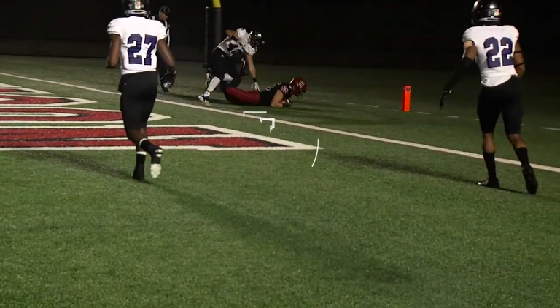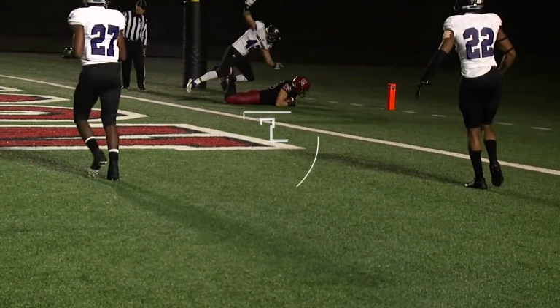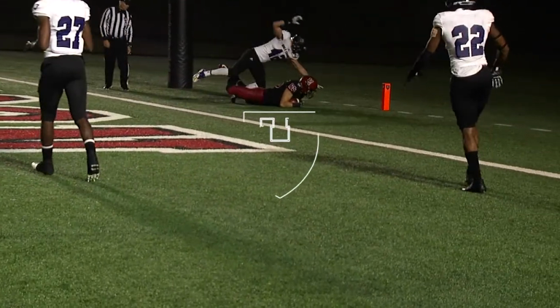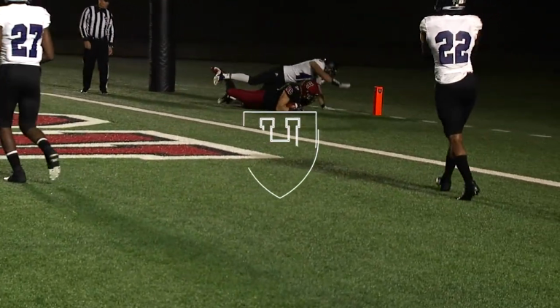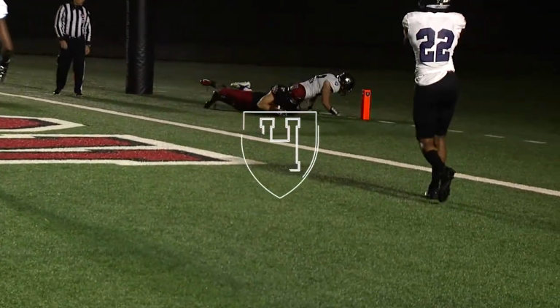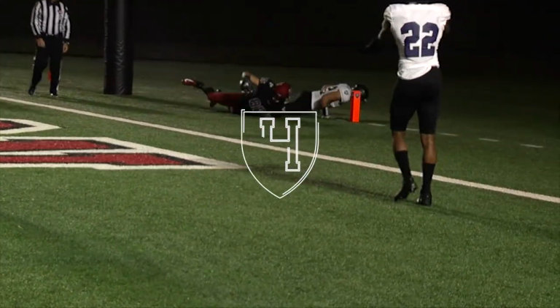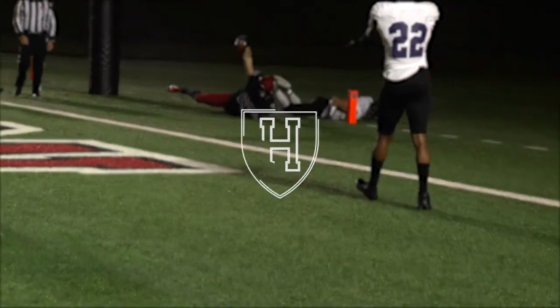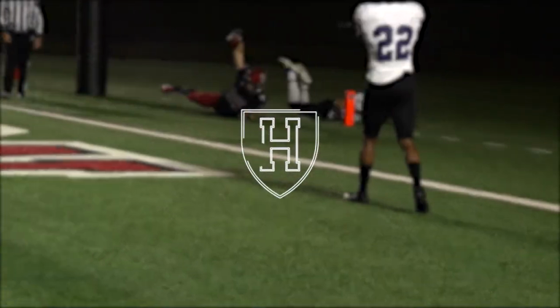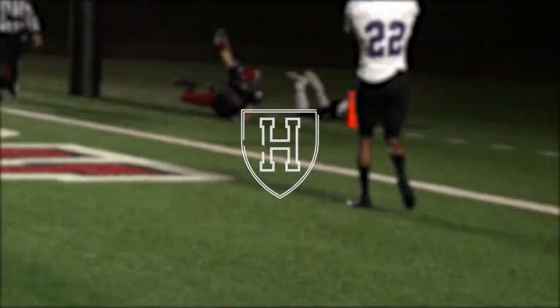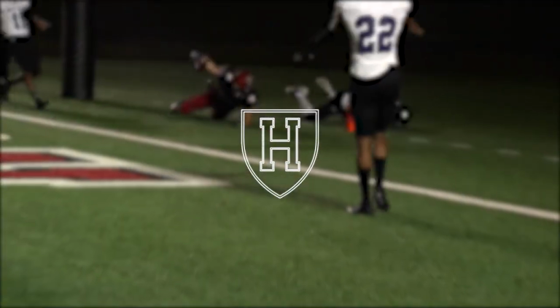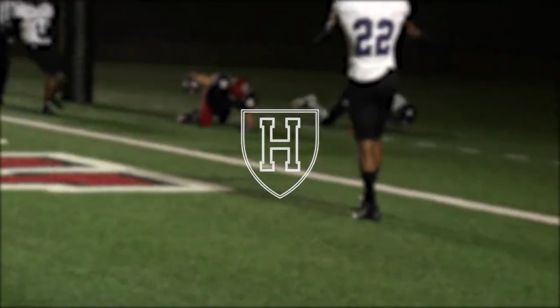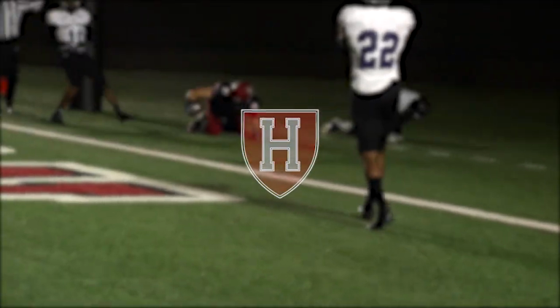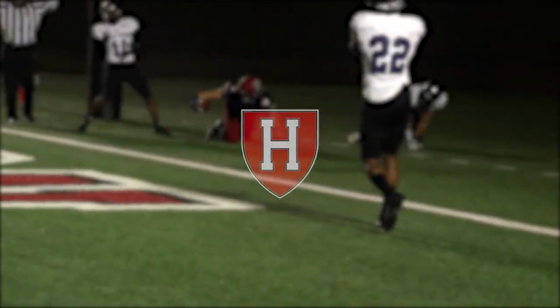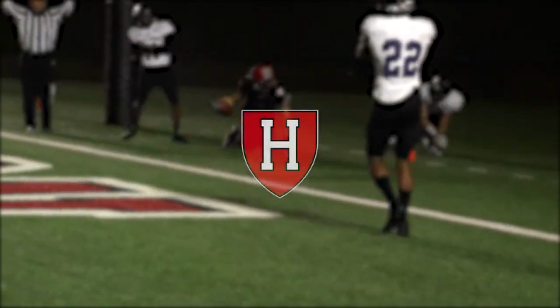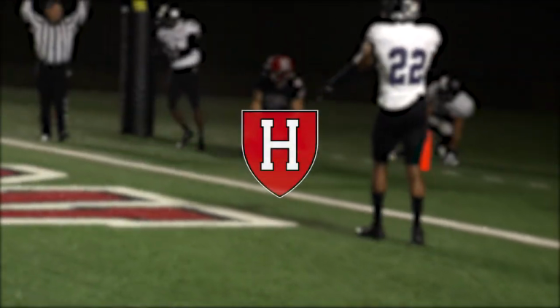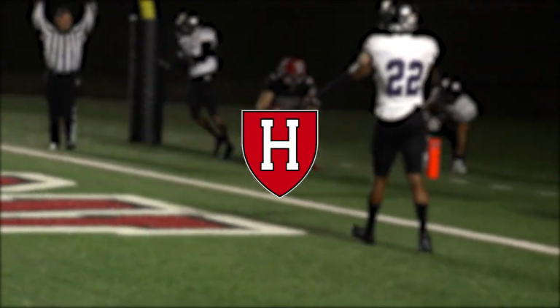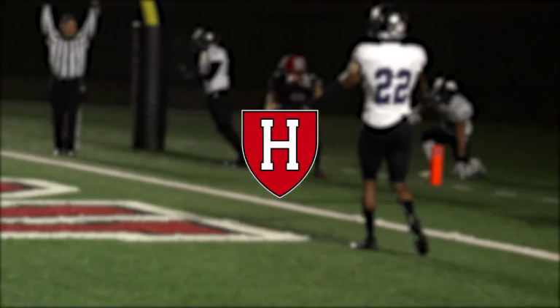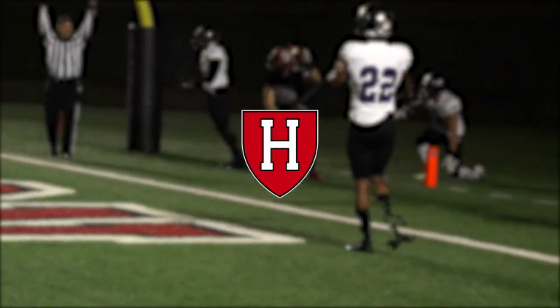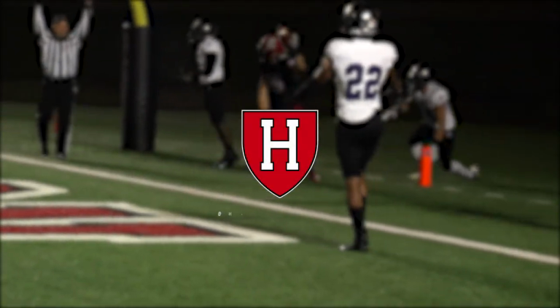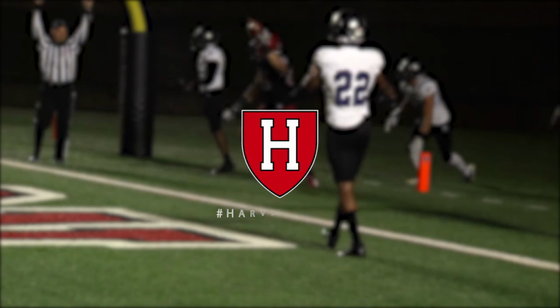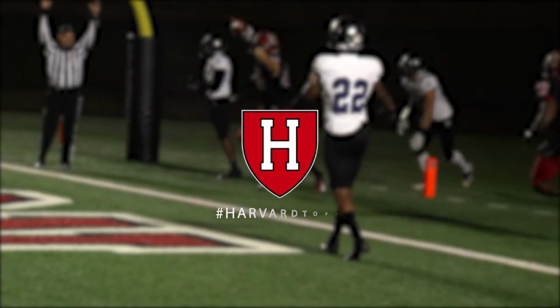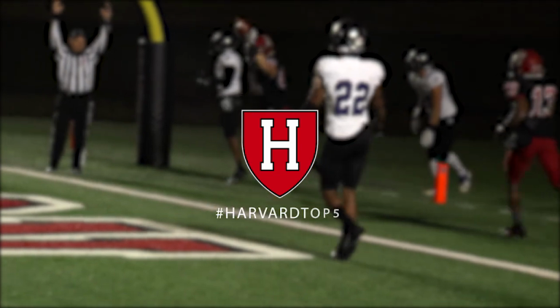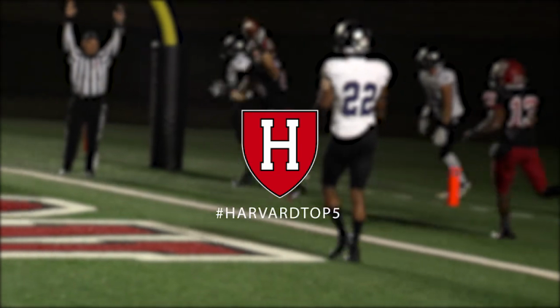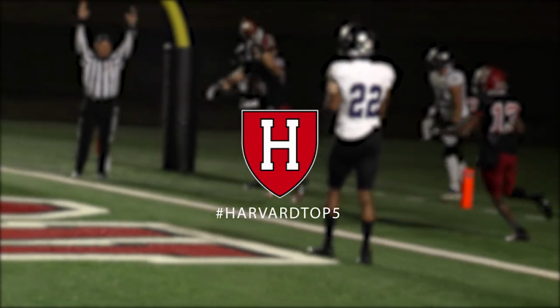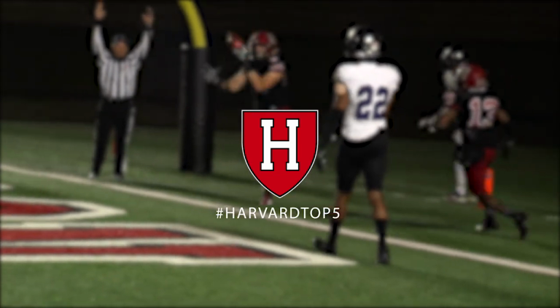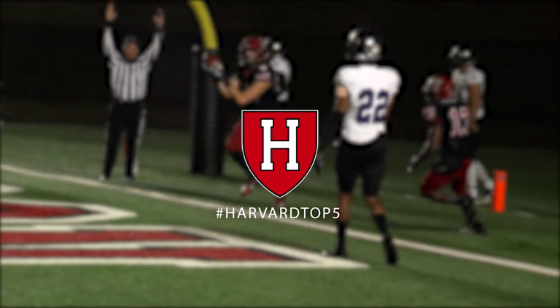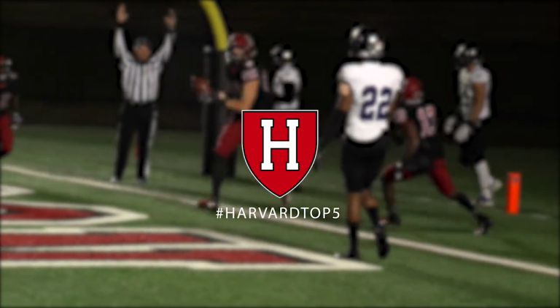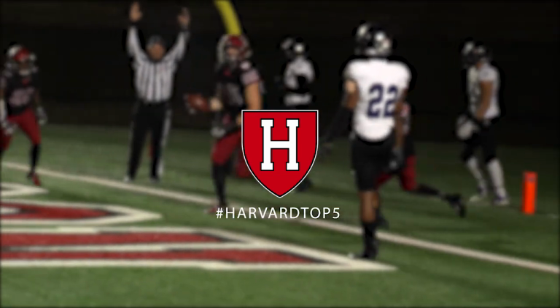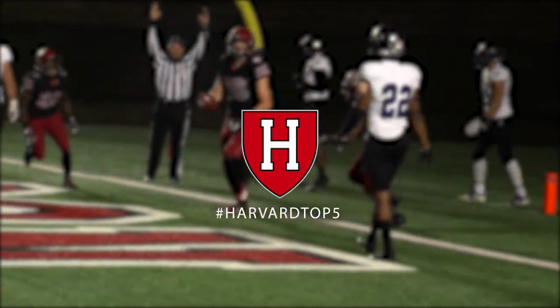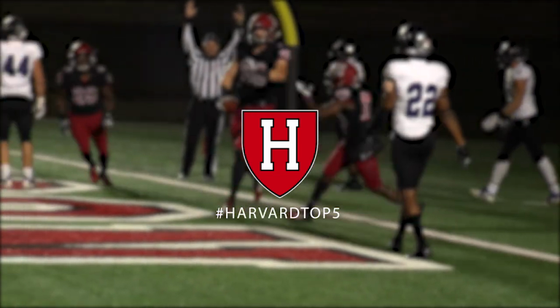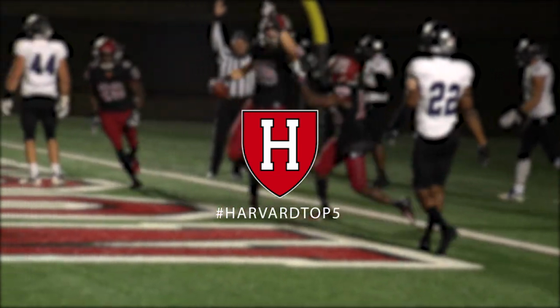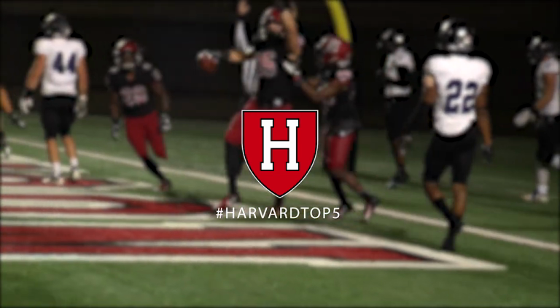That's it for this week's top five plays. Be sure to check out the Ivy League on ESPN for more live and on-demand content.